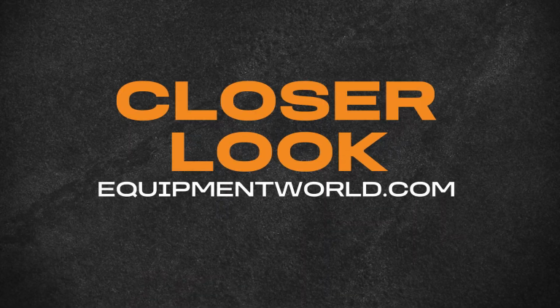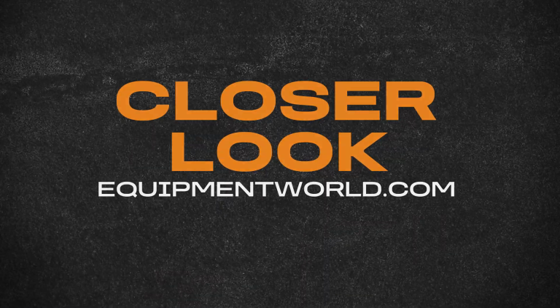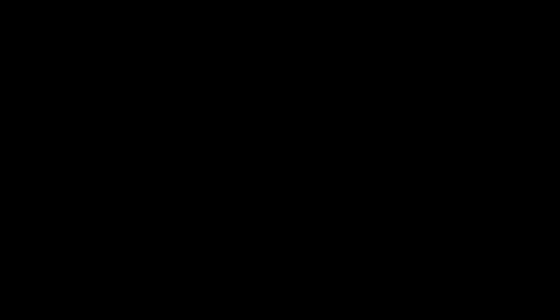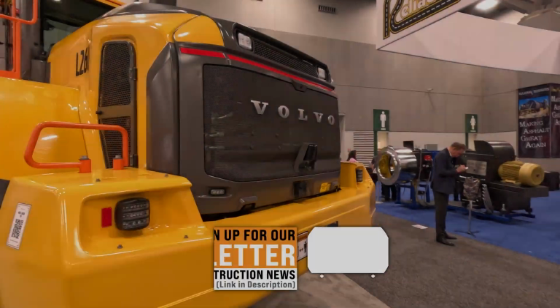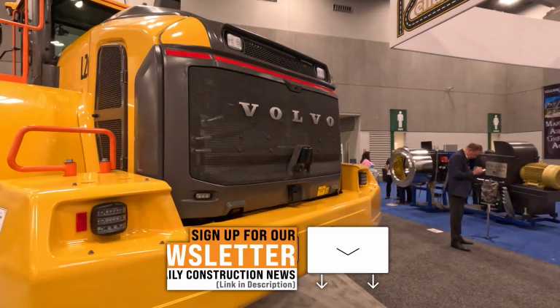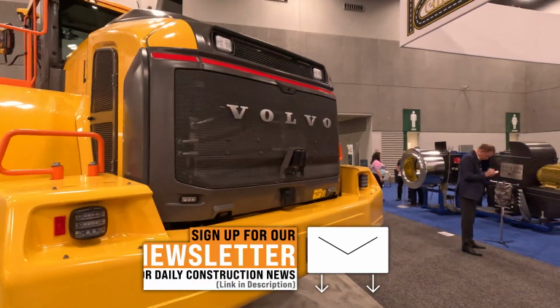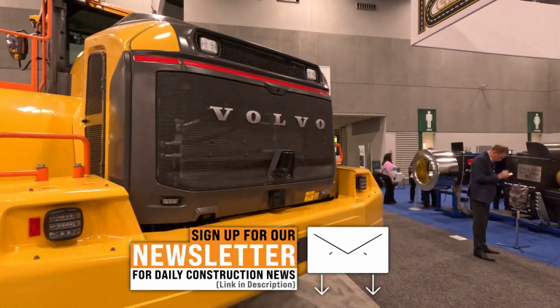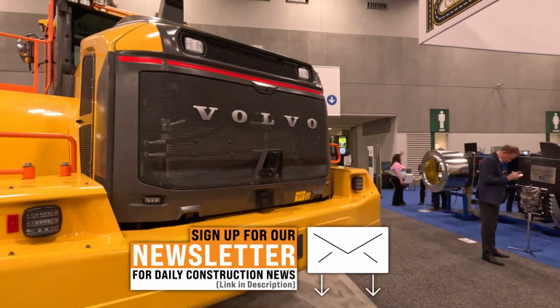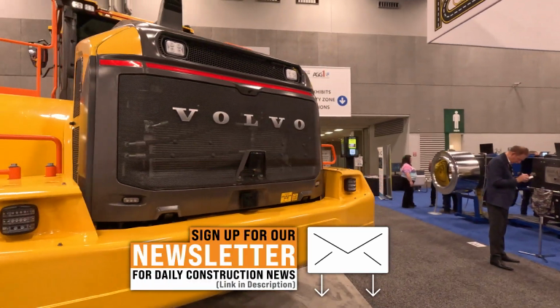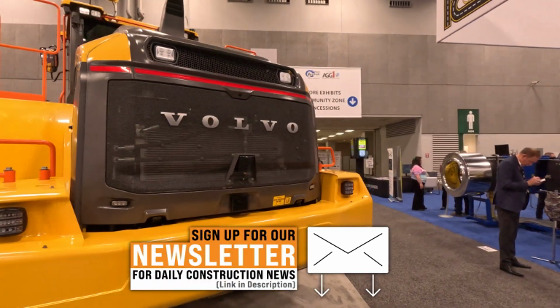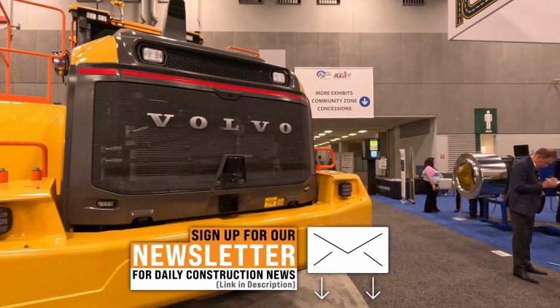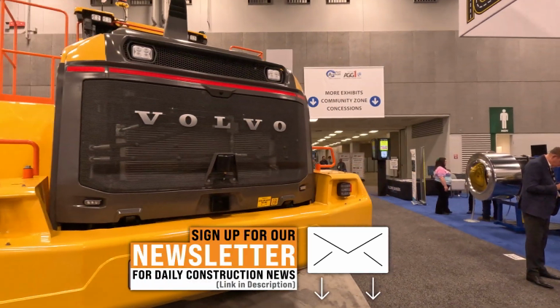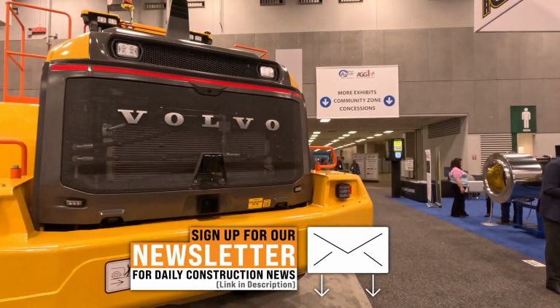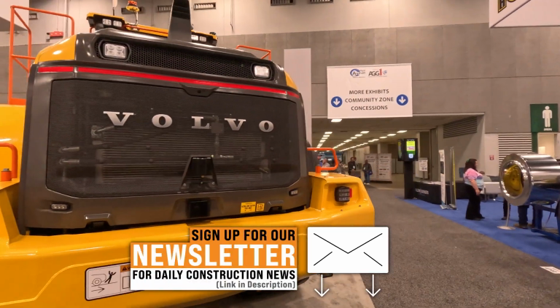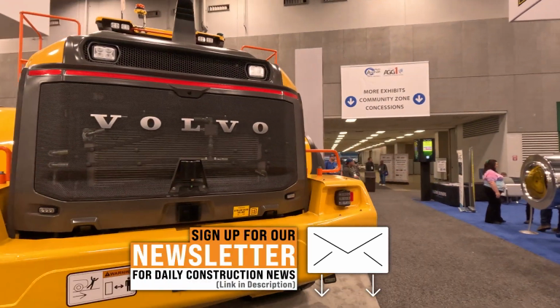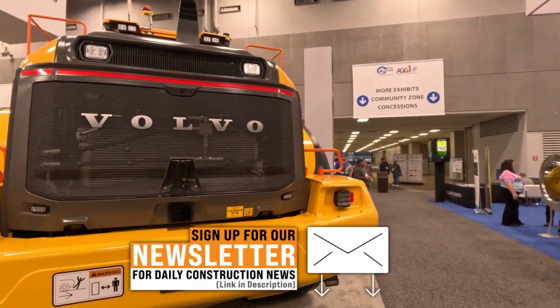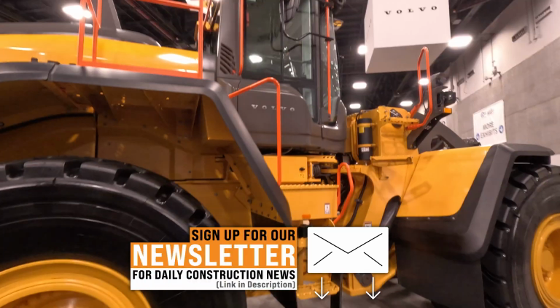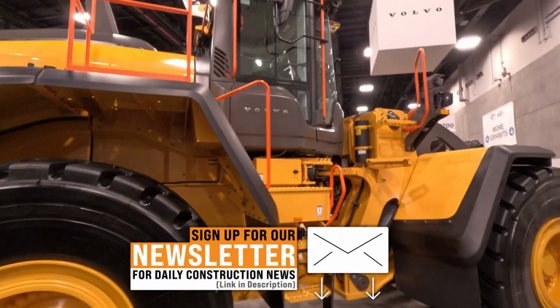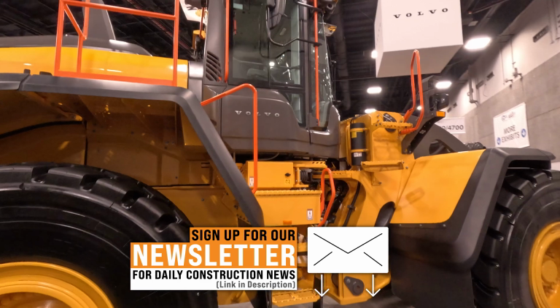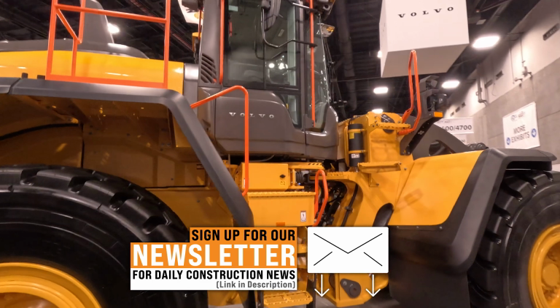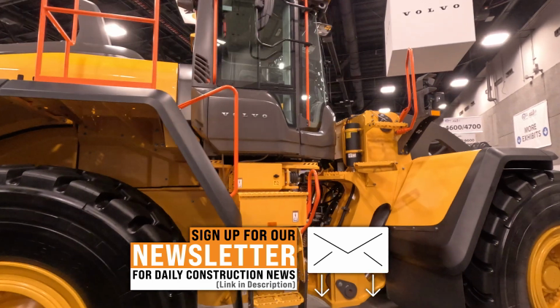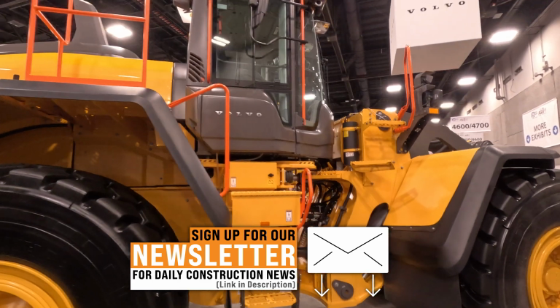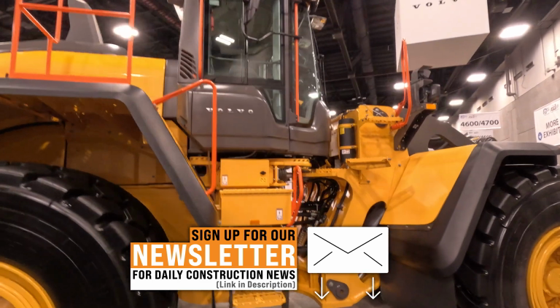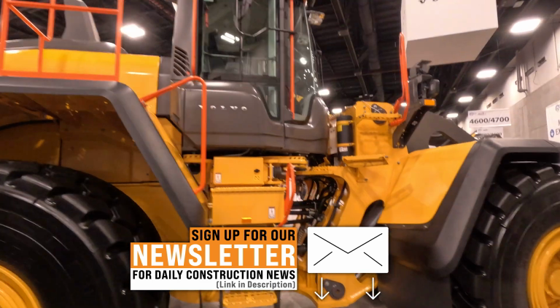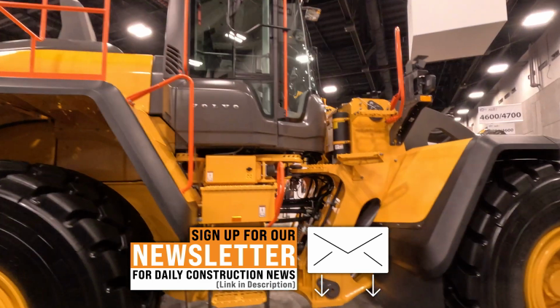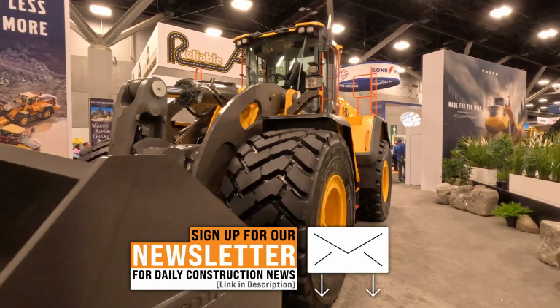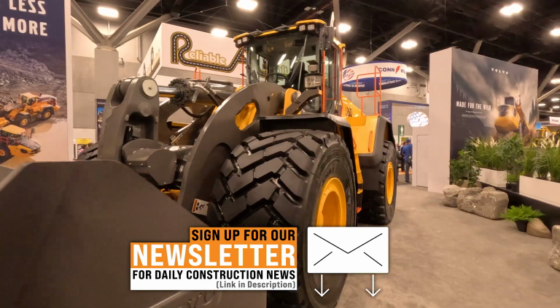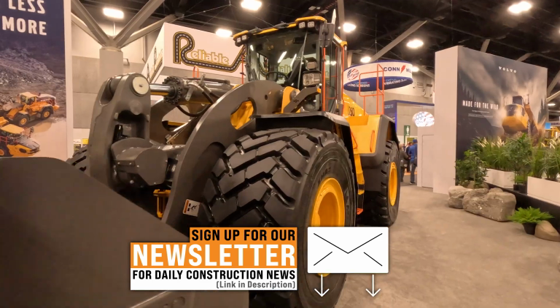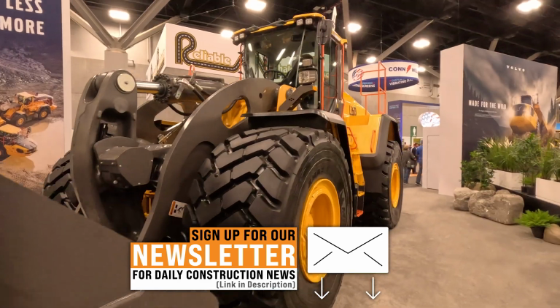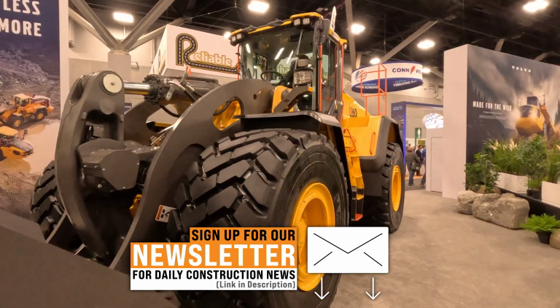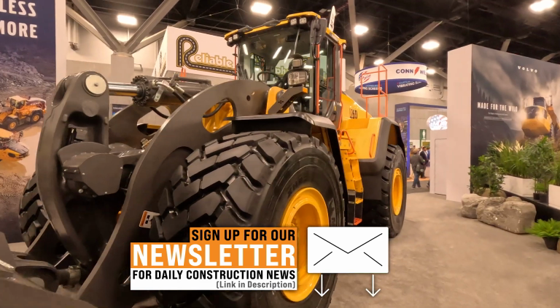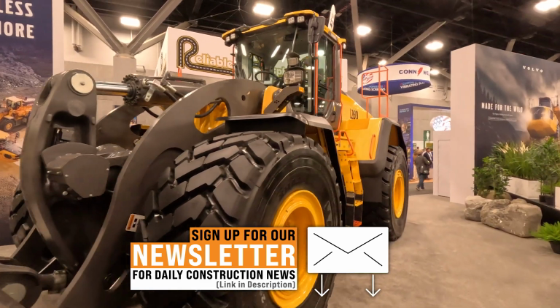Before we begin, I want to tell you about our daily newsletter. Be sure to sign up to get the latest in construction news.